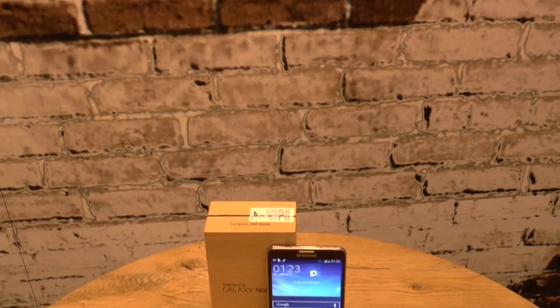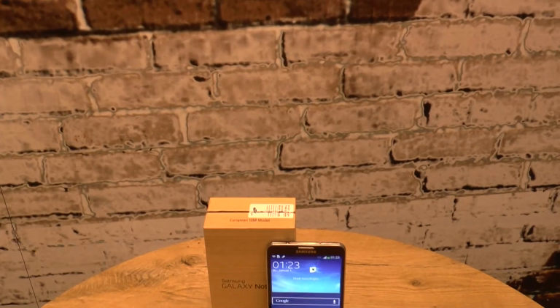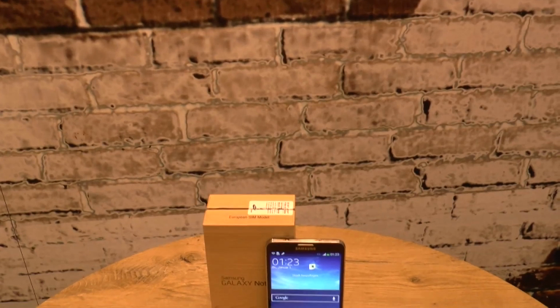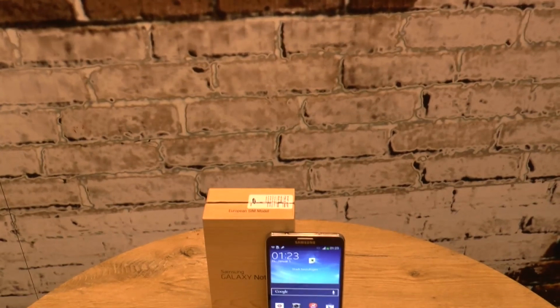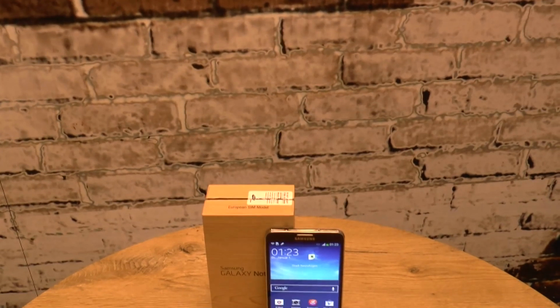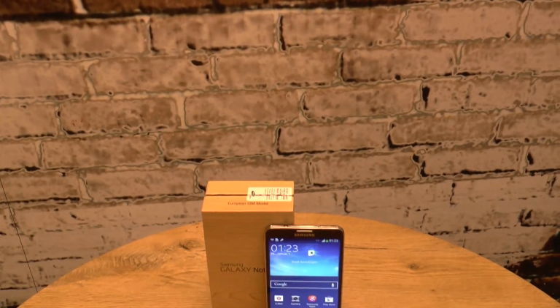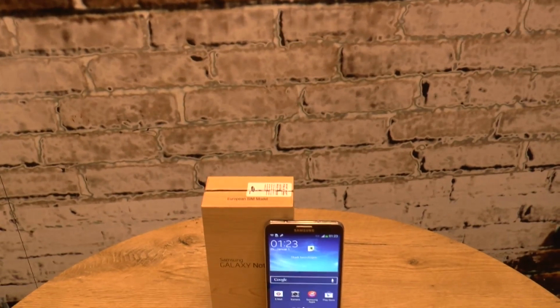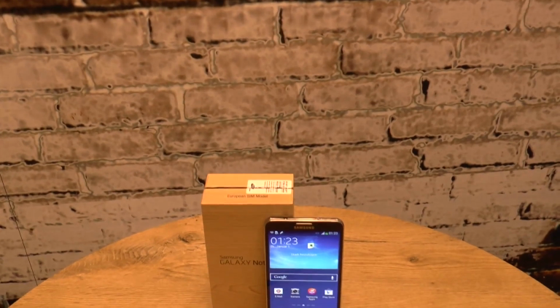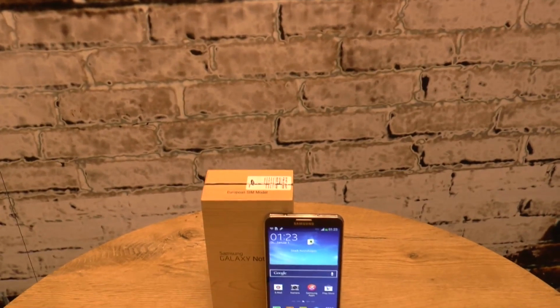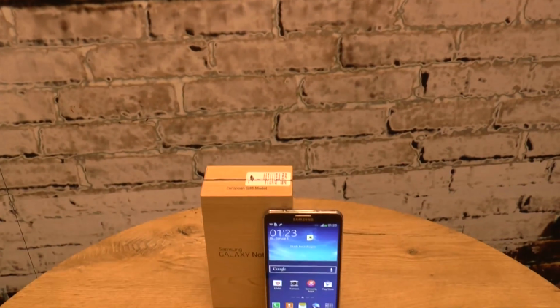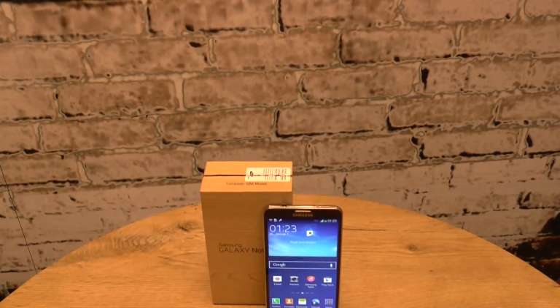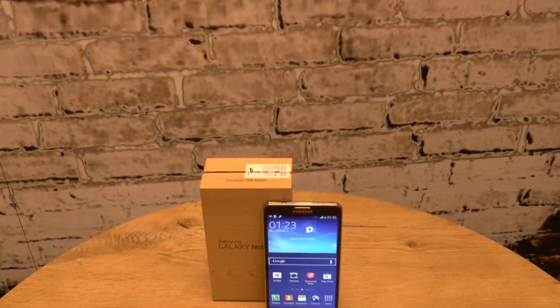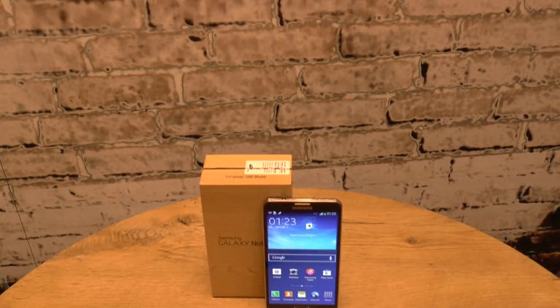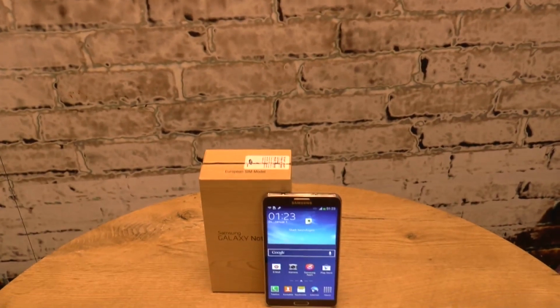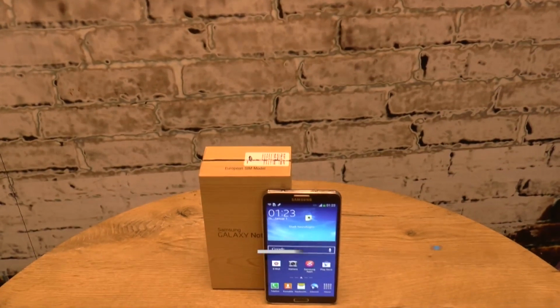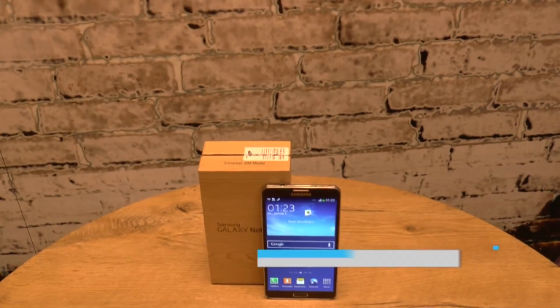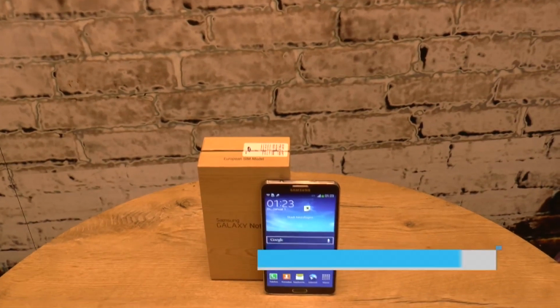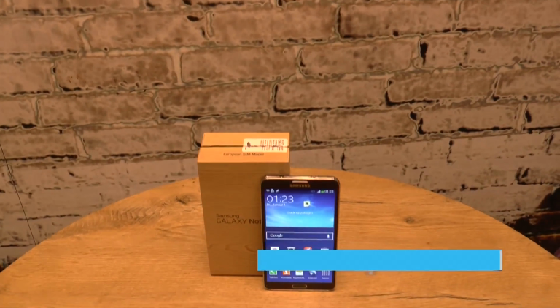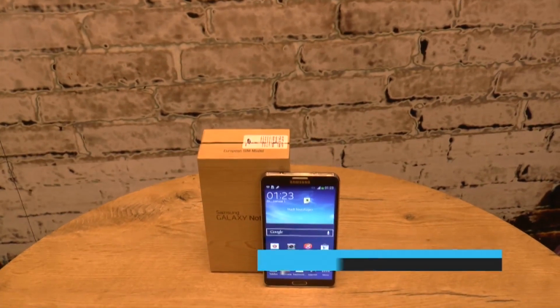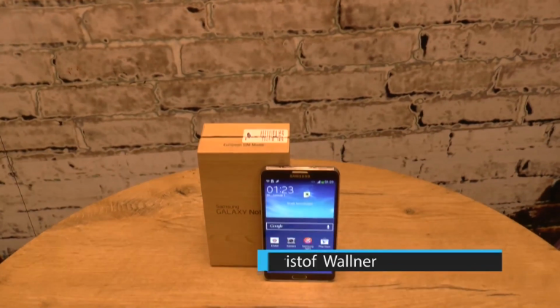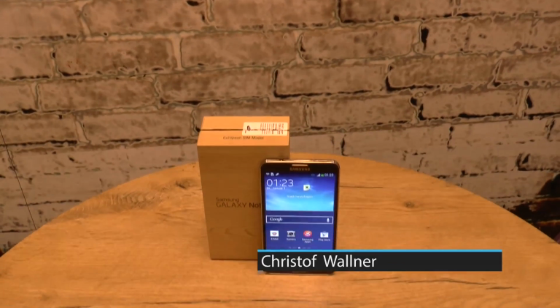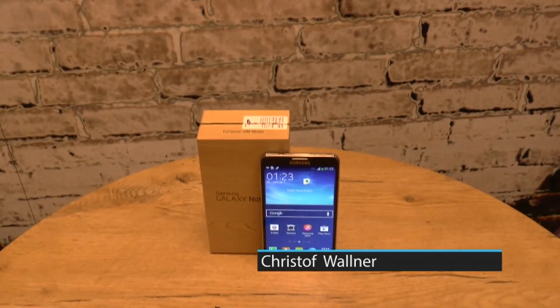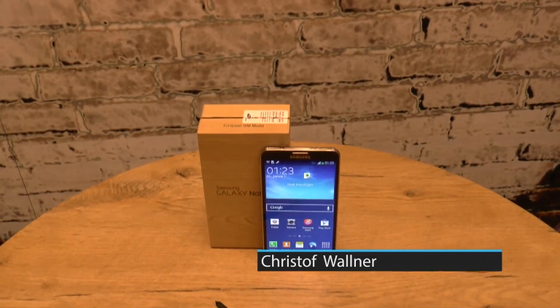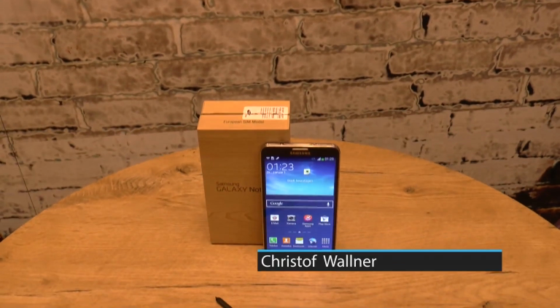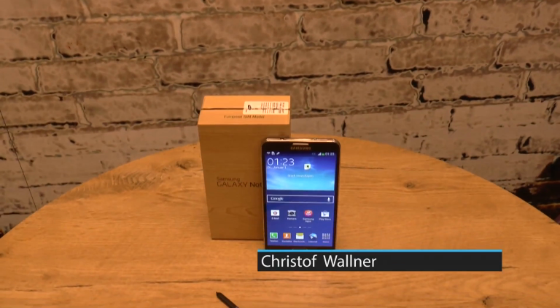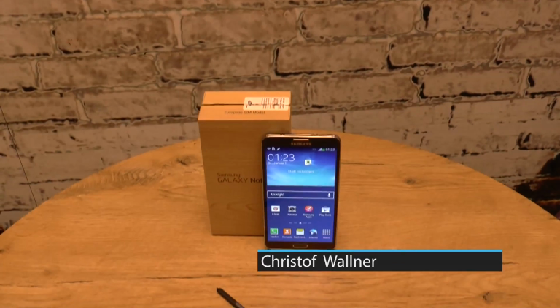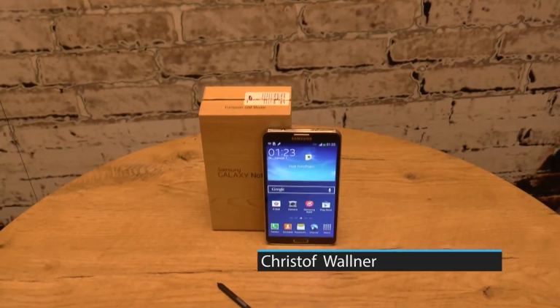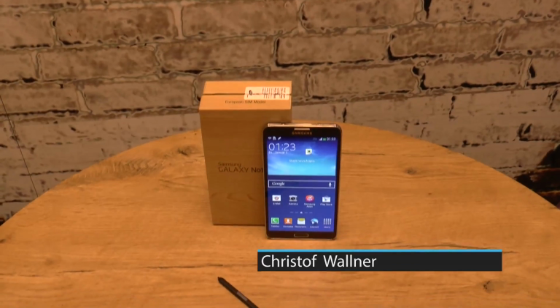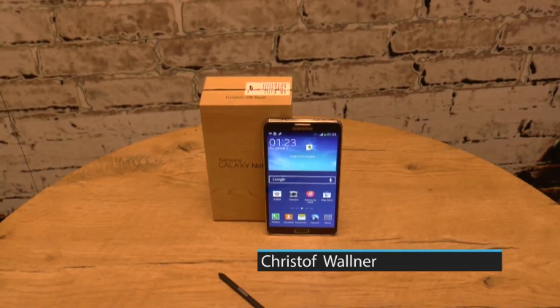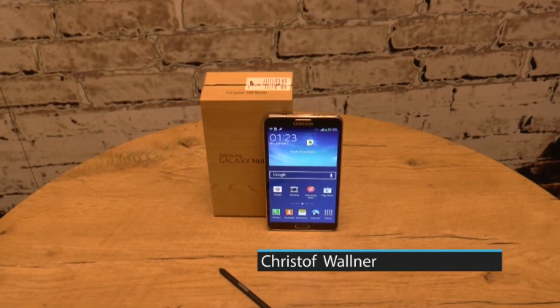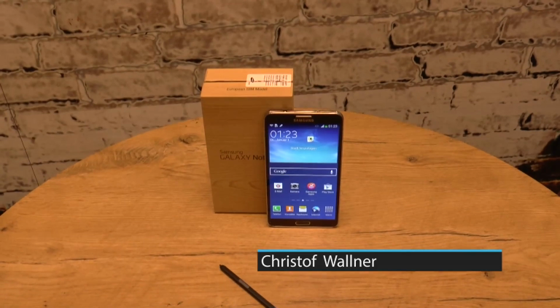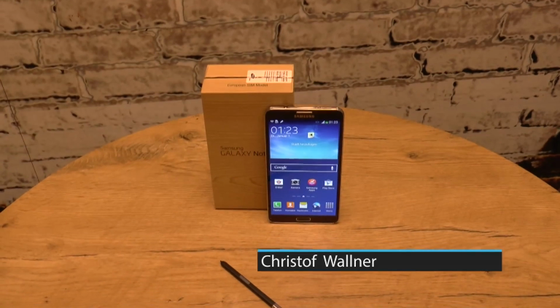Hey guys, this is Chris from TabTech and this is our unboxing of the new Samsung Galaxy Note 3 which we got today.